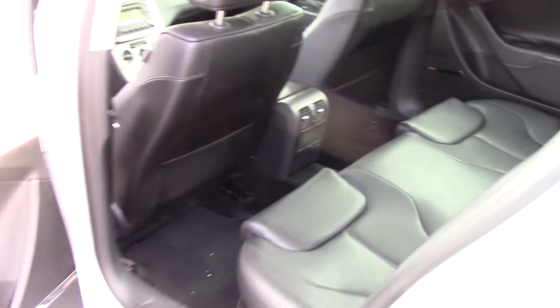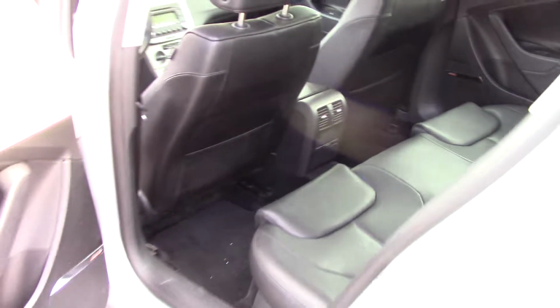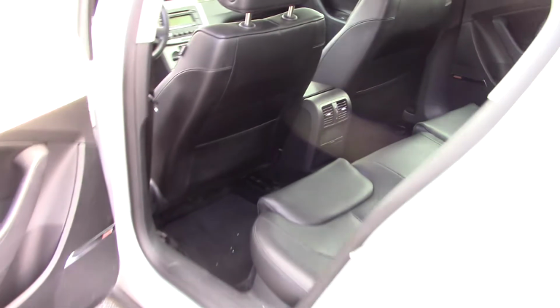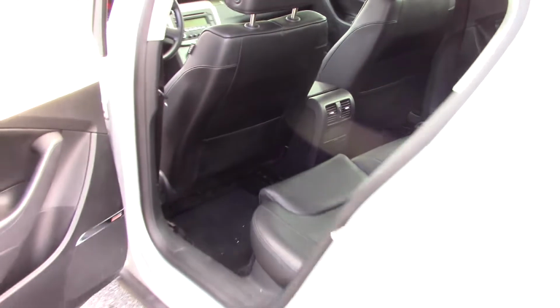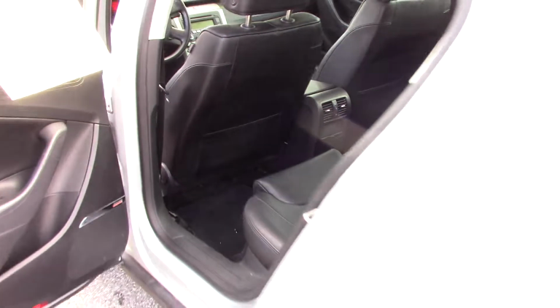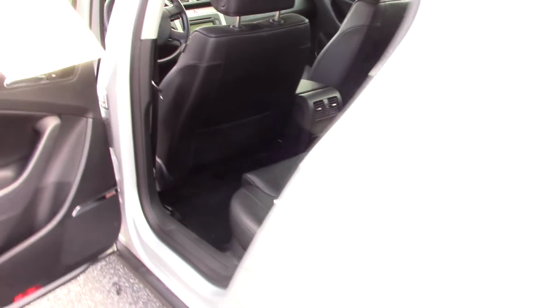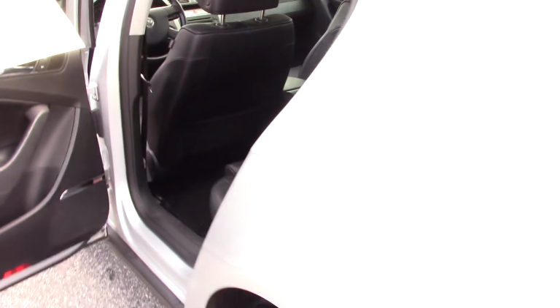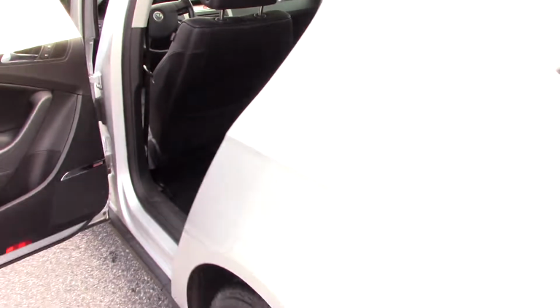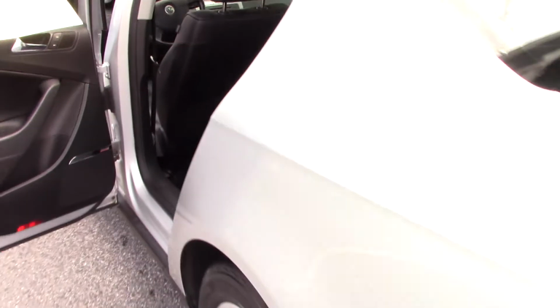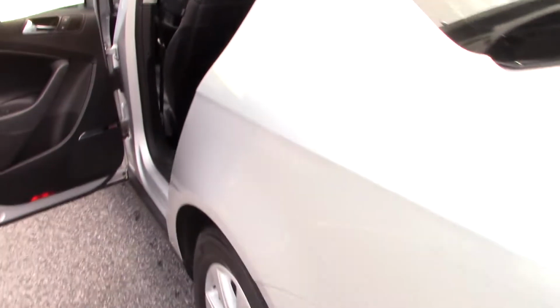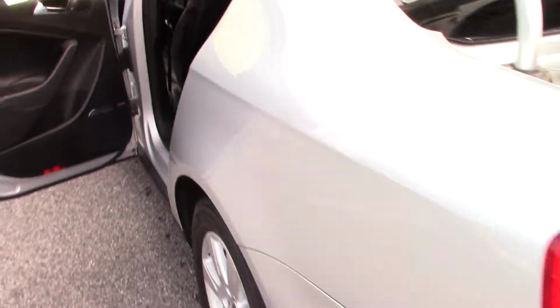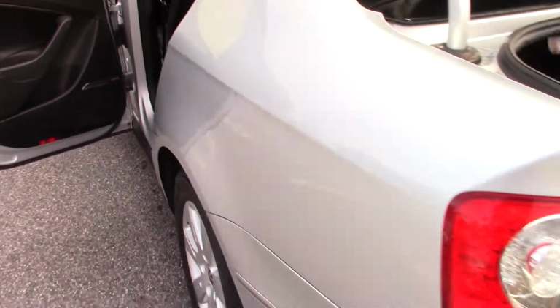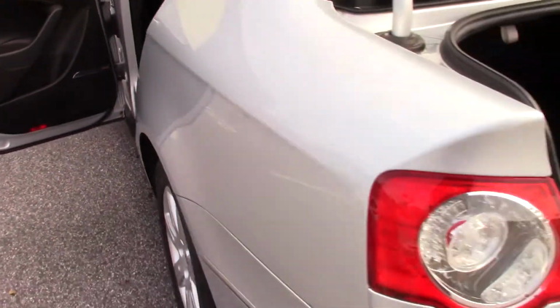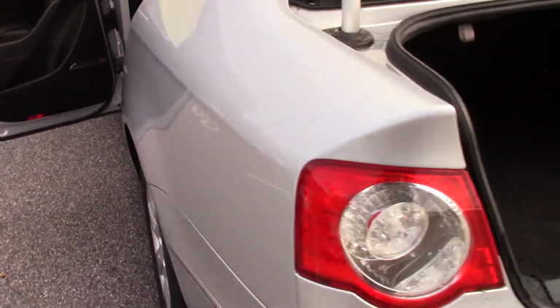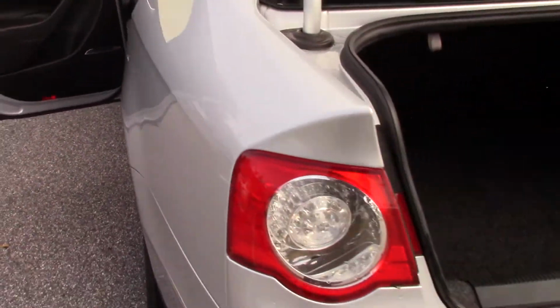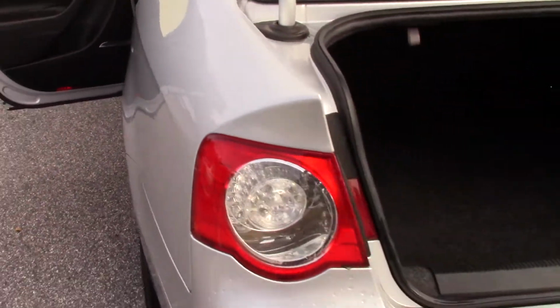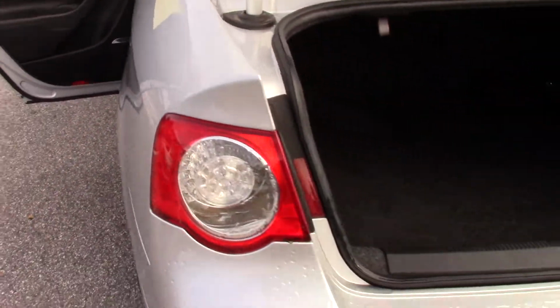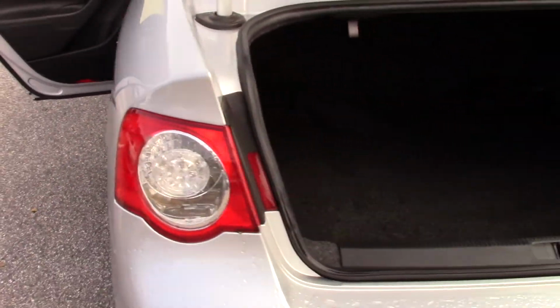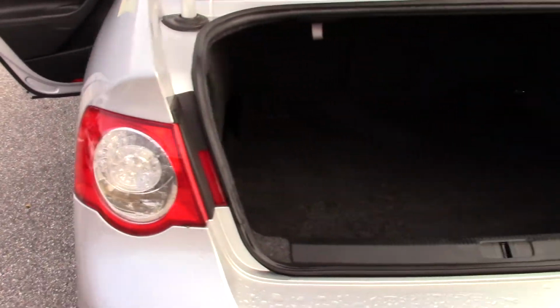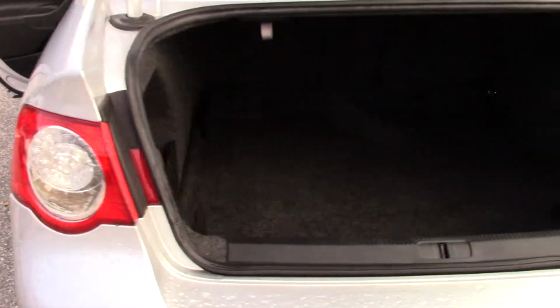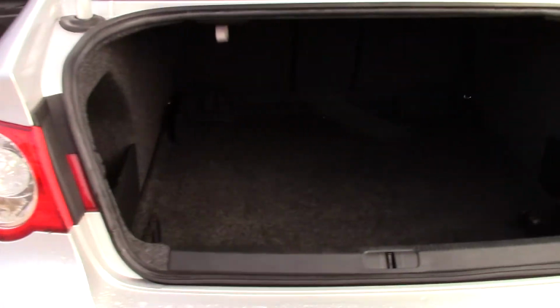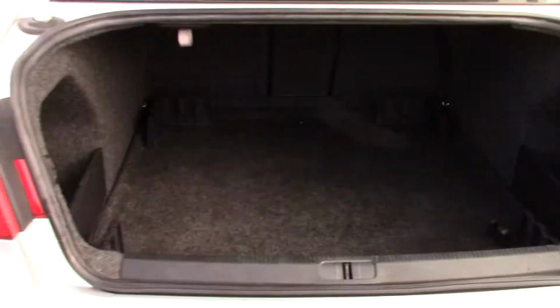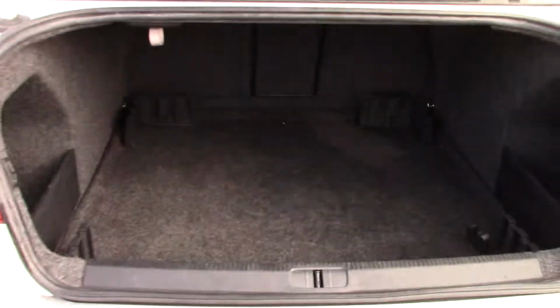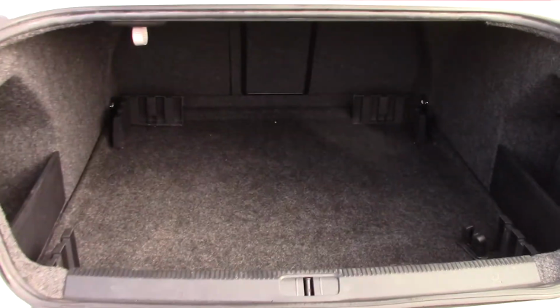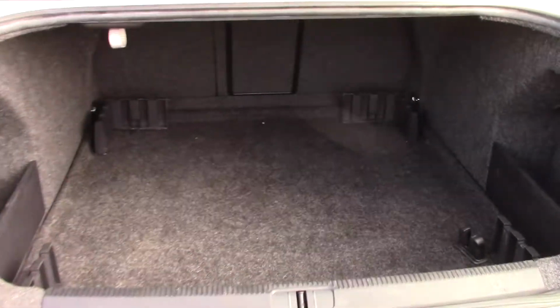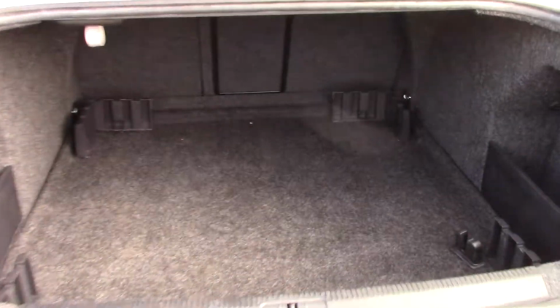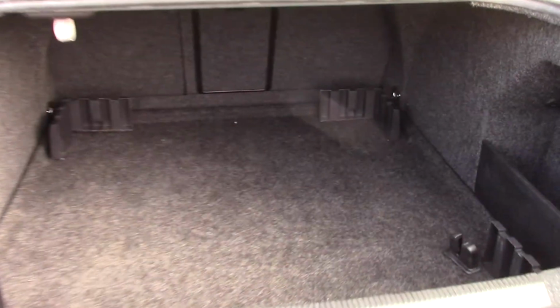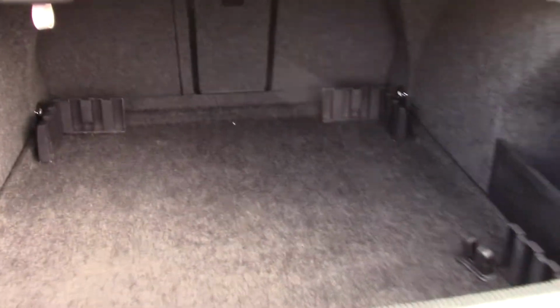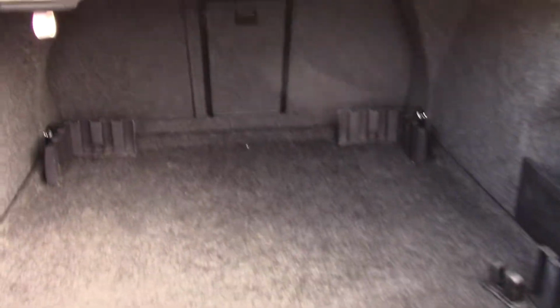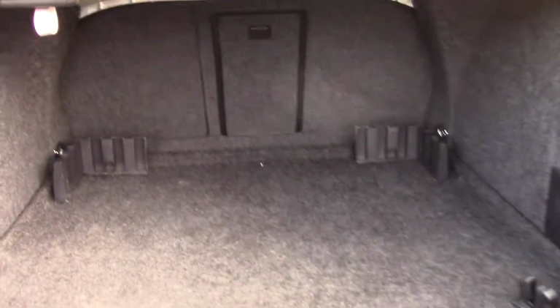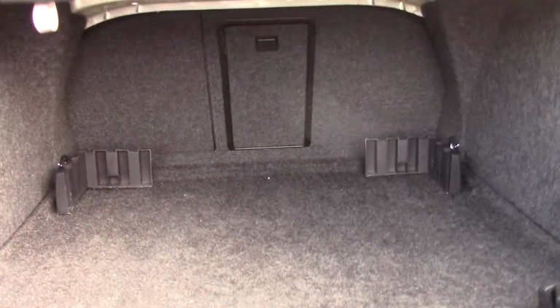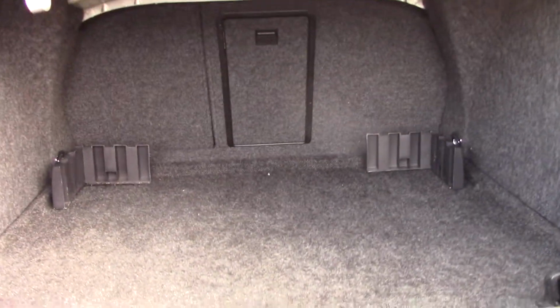Also got a lot of room here in the back. The seats do fold down too, it's got a nice little pass through there.